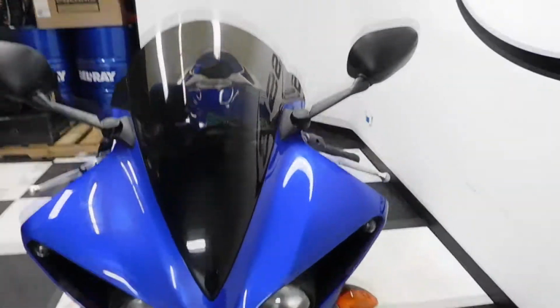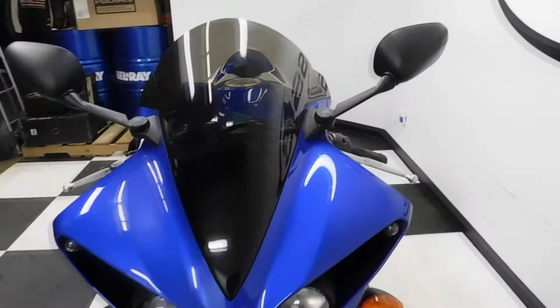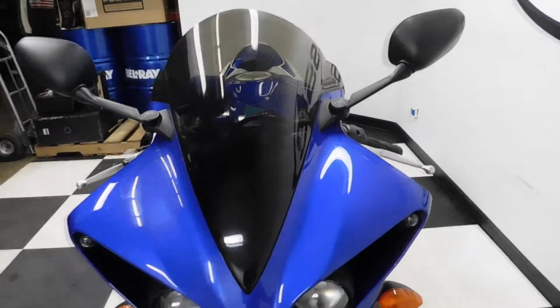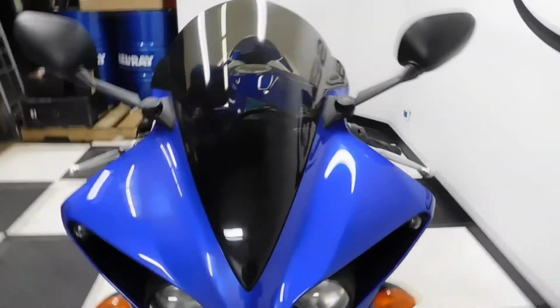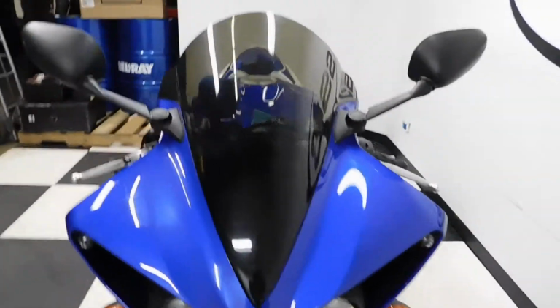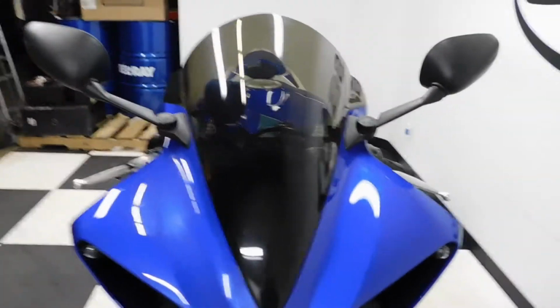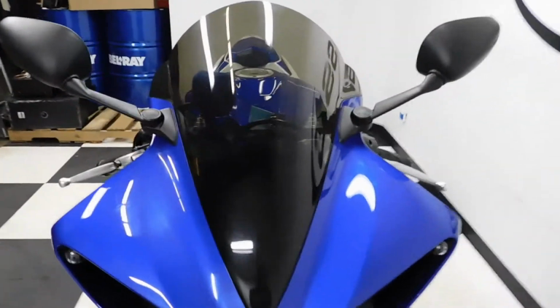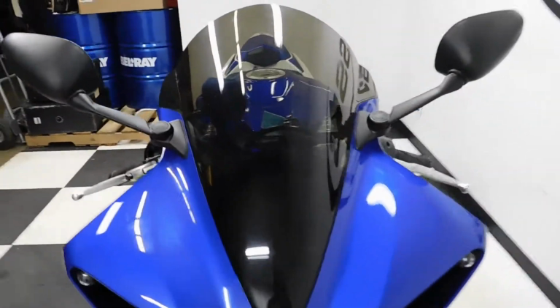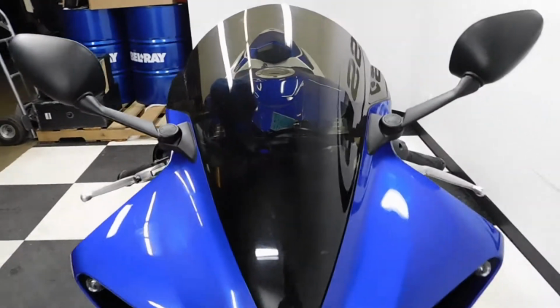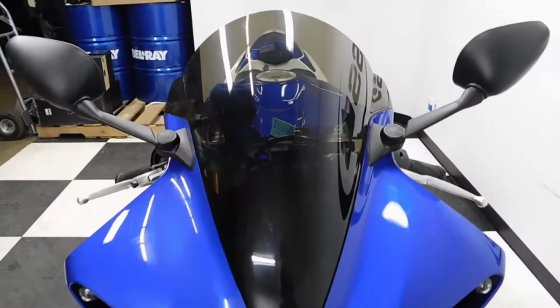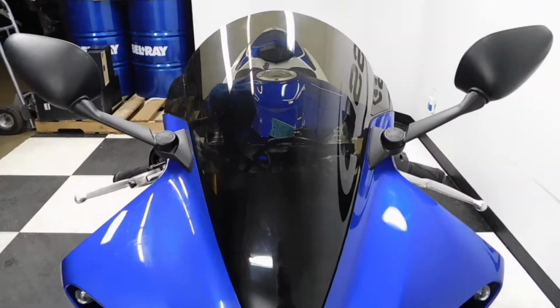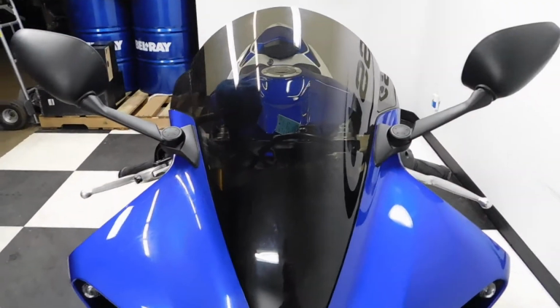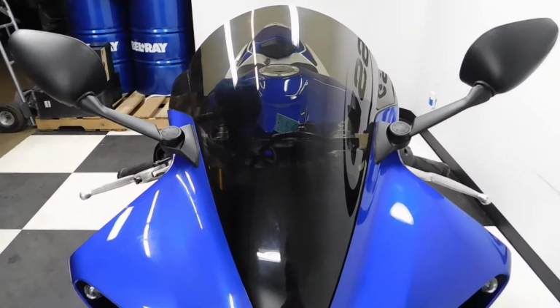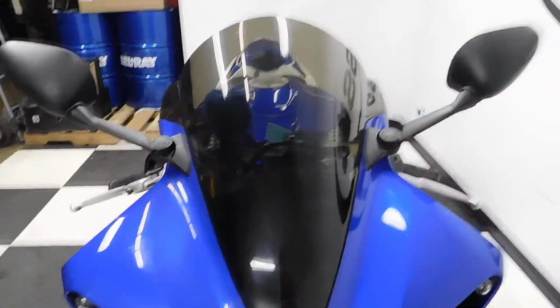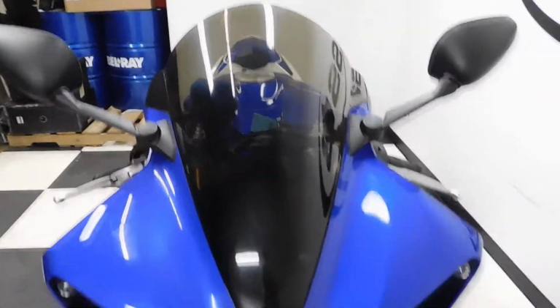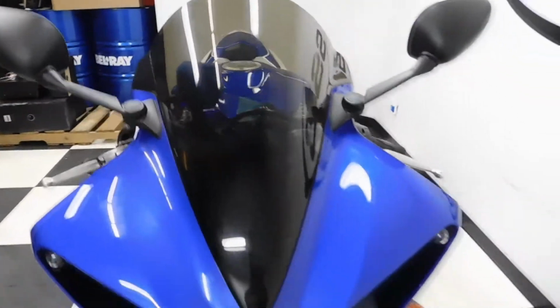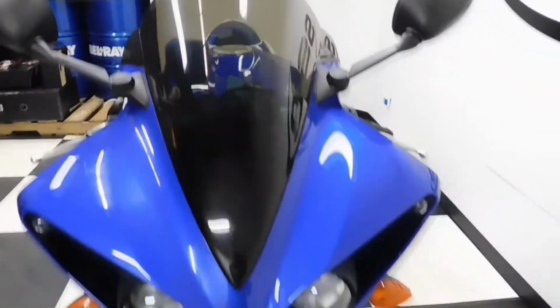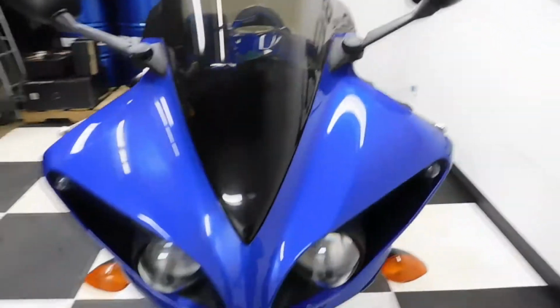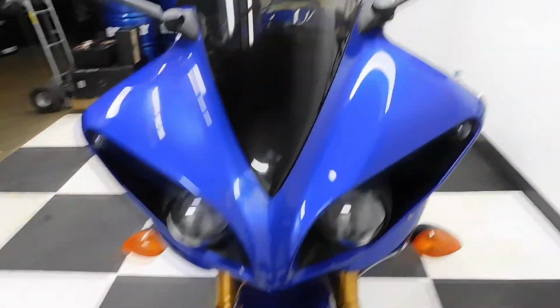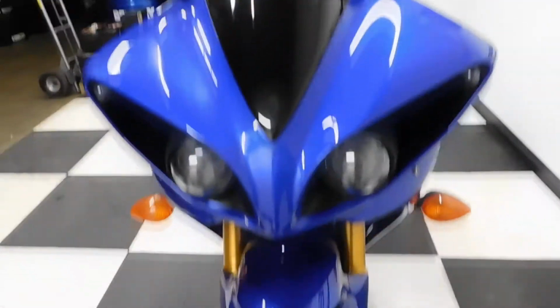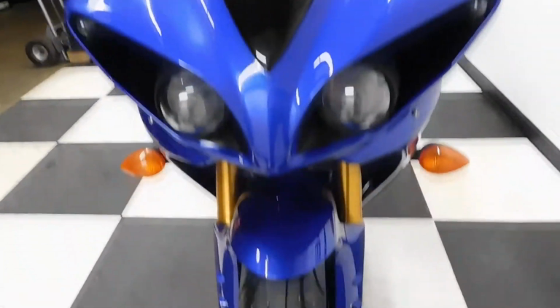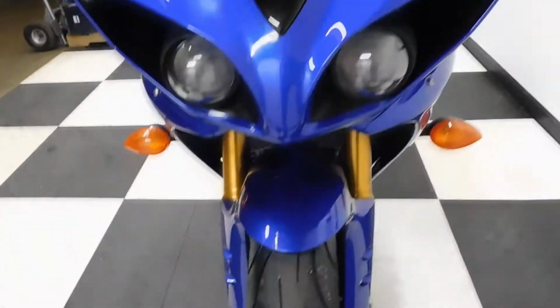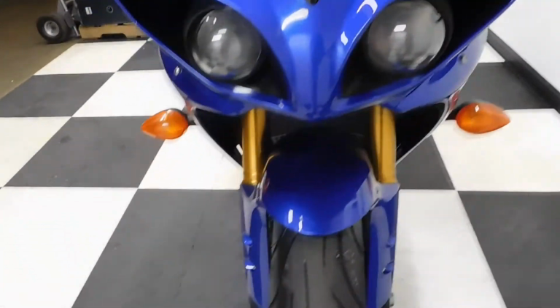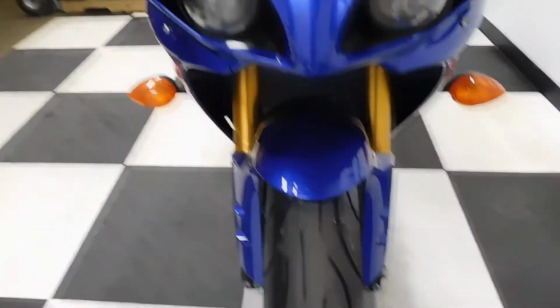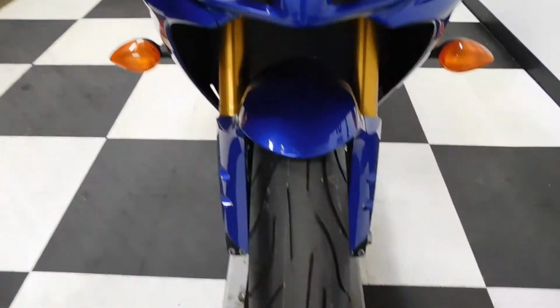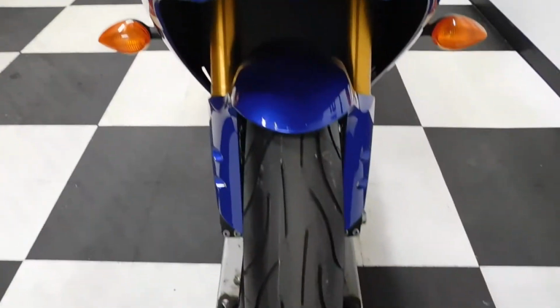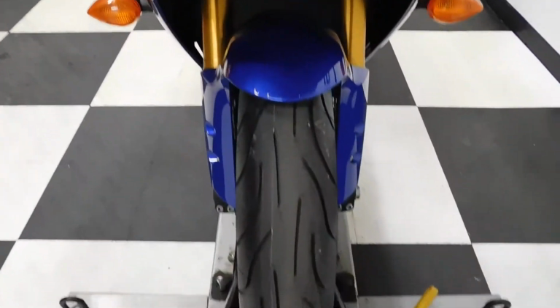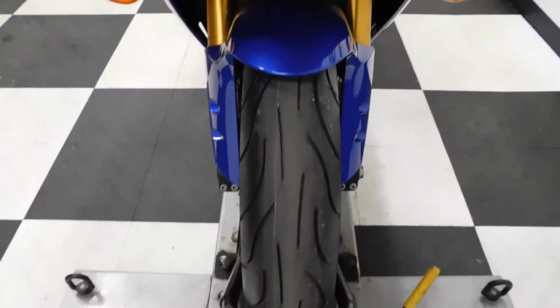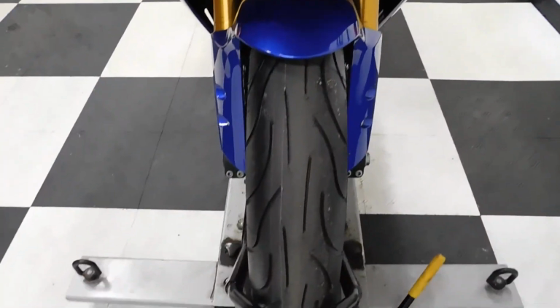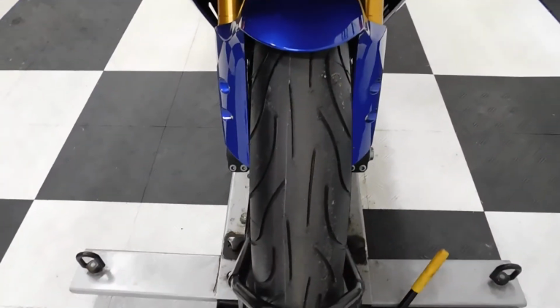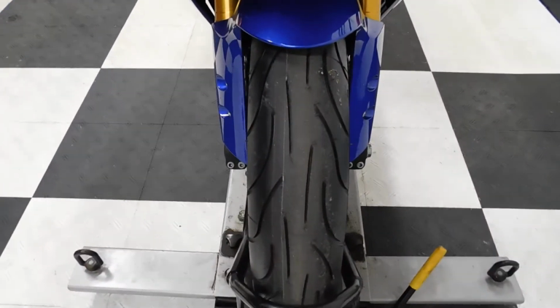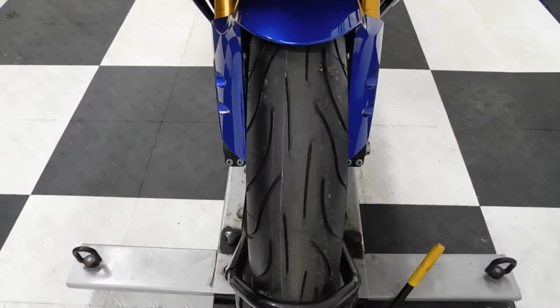It comes with a tinted windscreen. The front tire on it is like new.